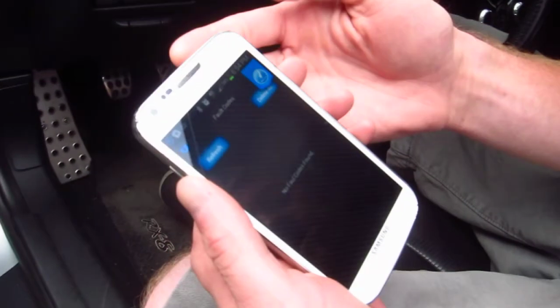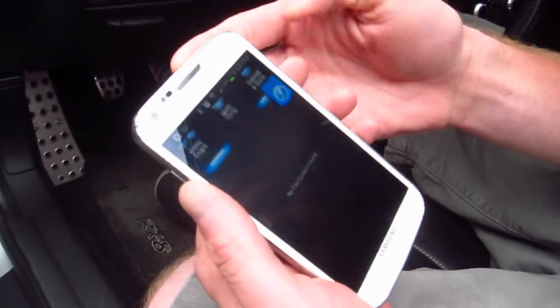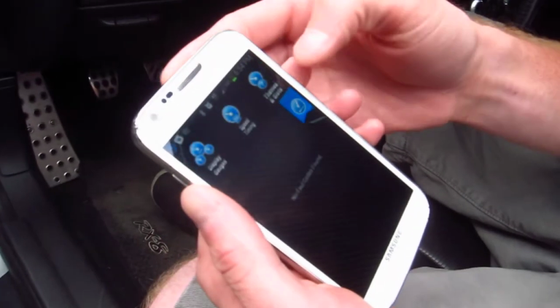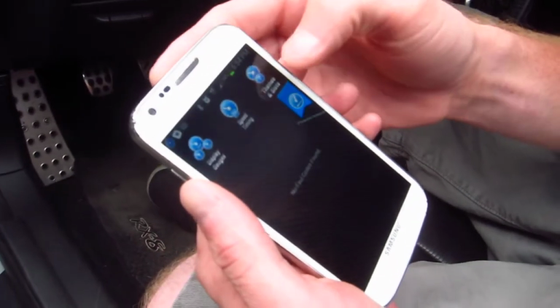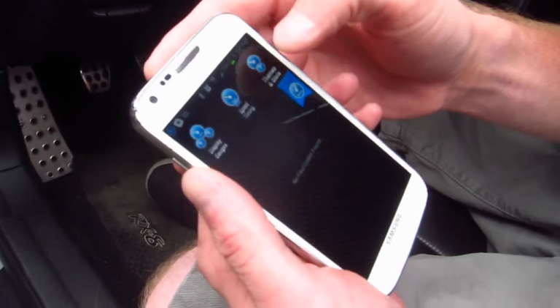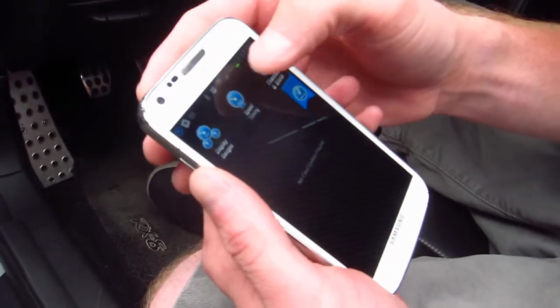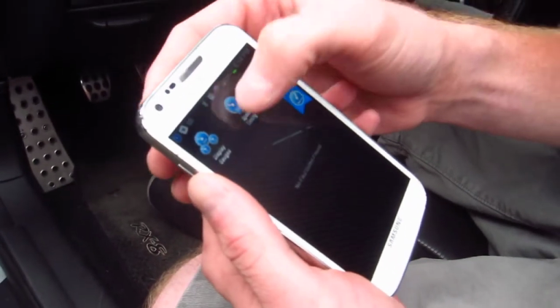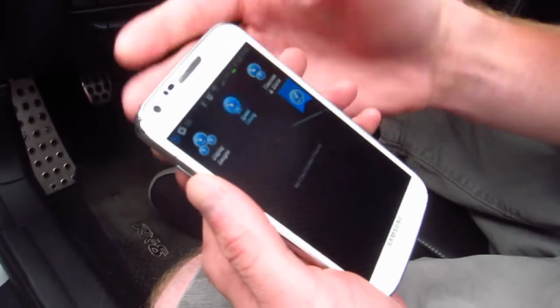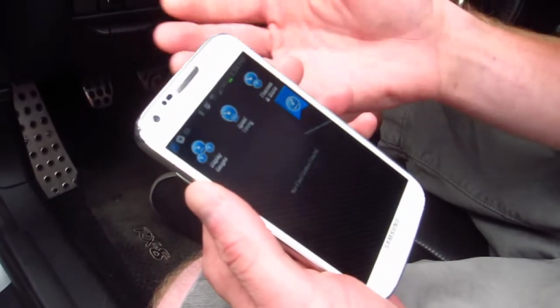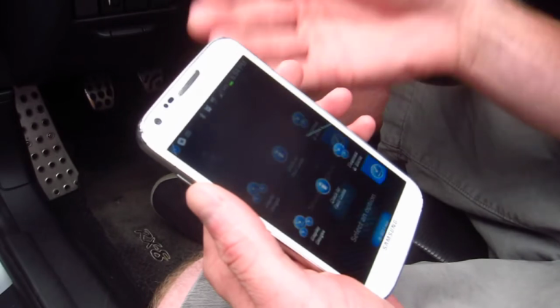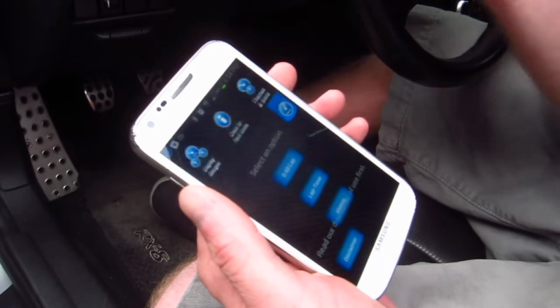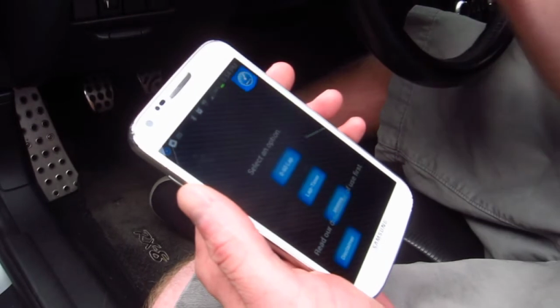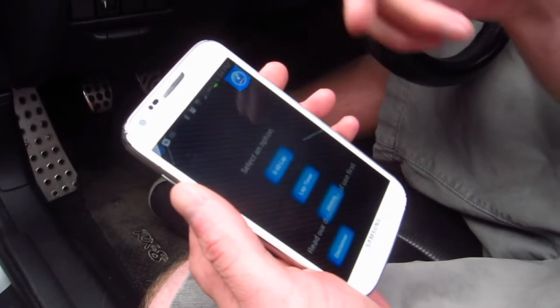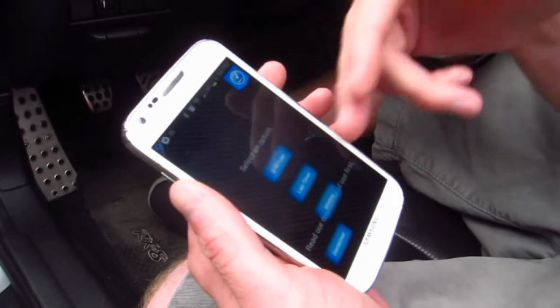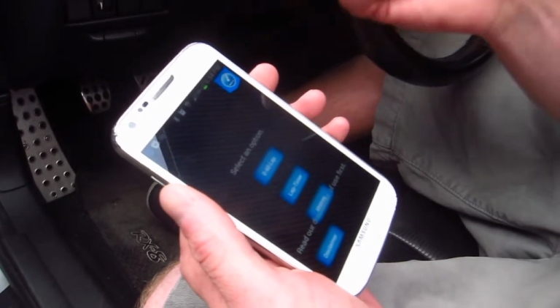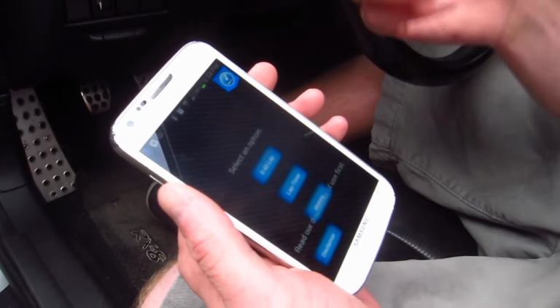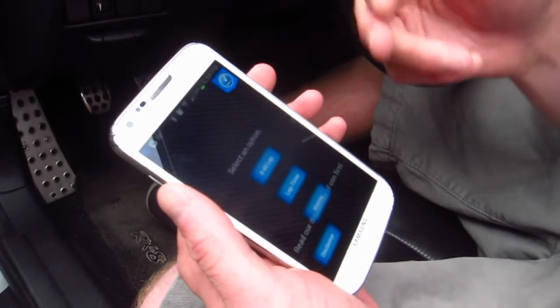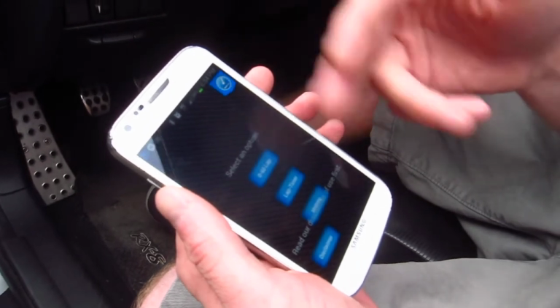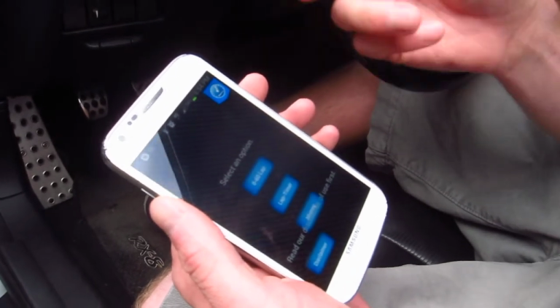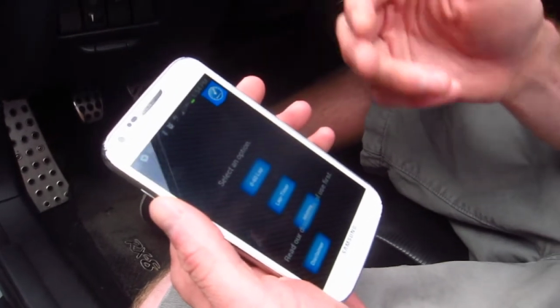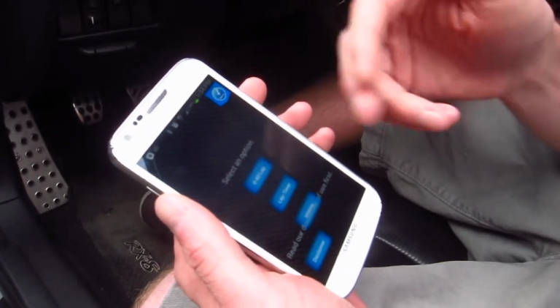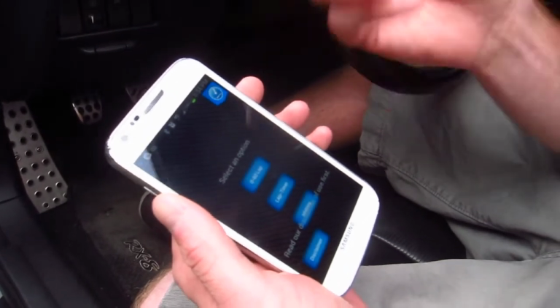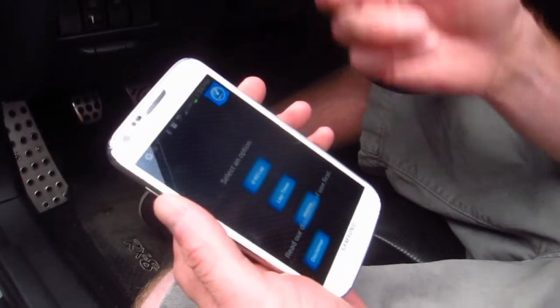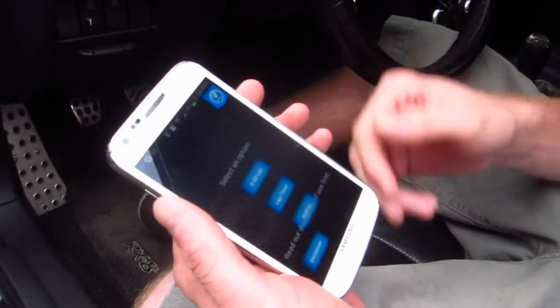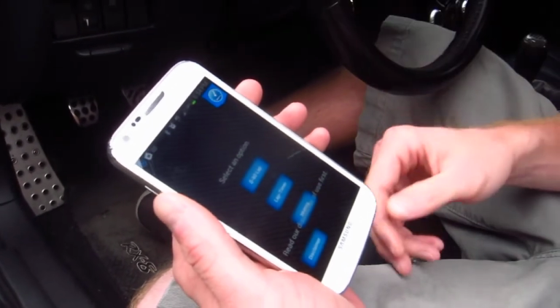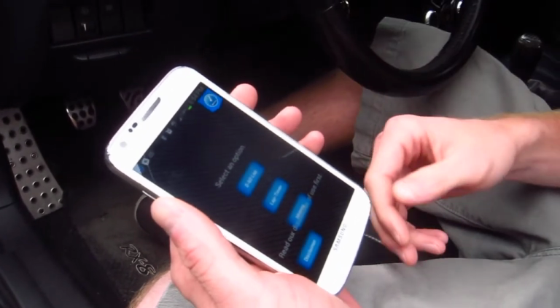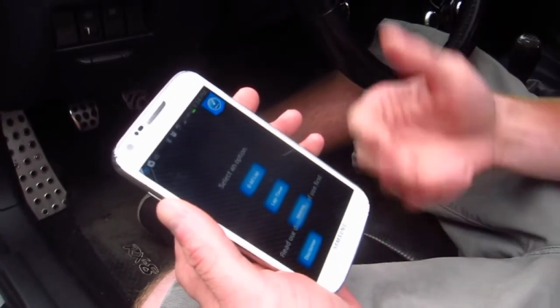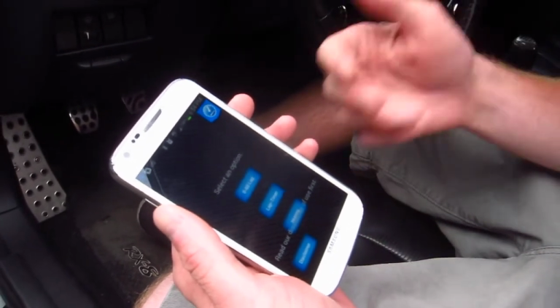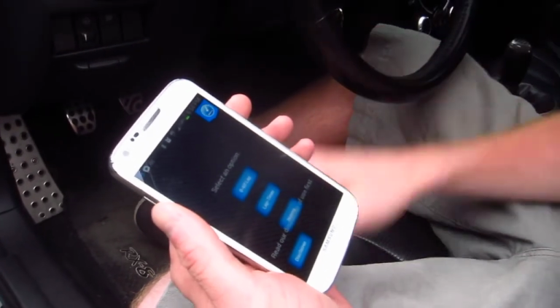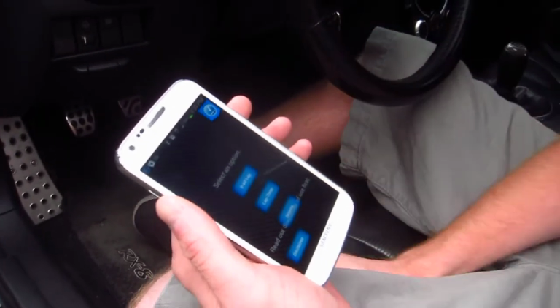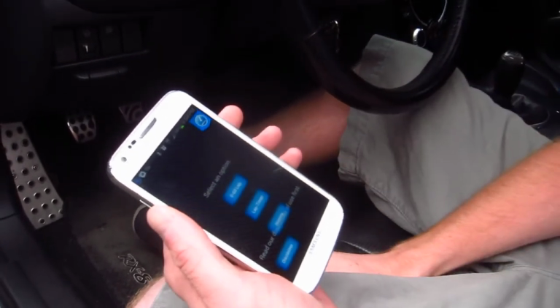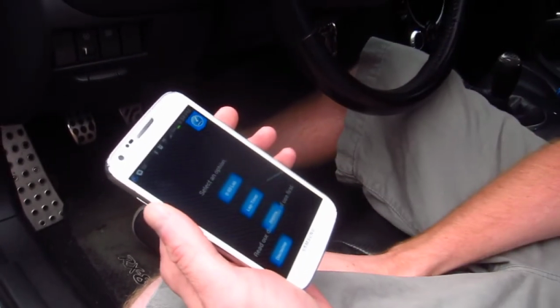And then finally, your speed timing — you can do 0-60, lap timer, stuff like that, and see how fast your car is.